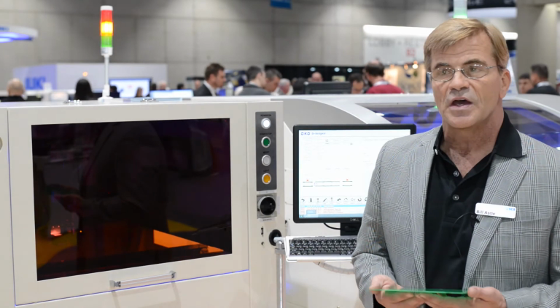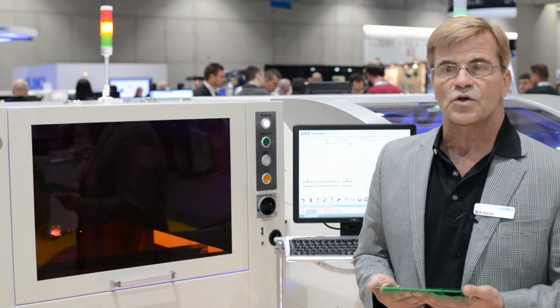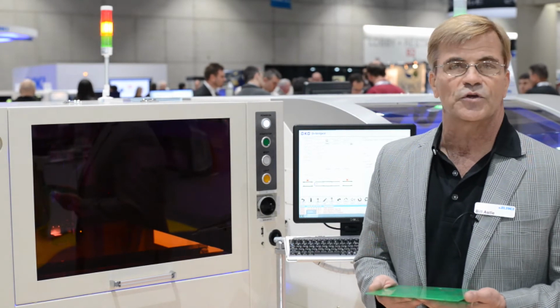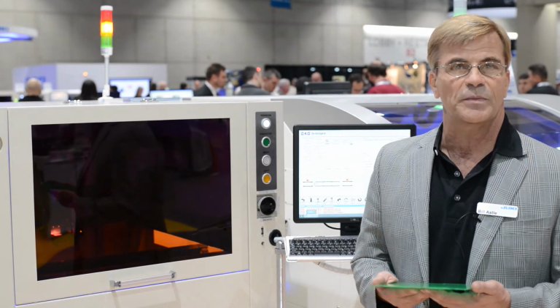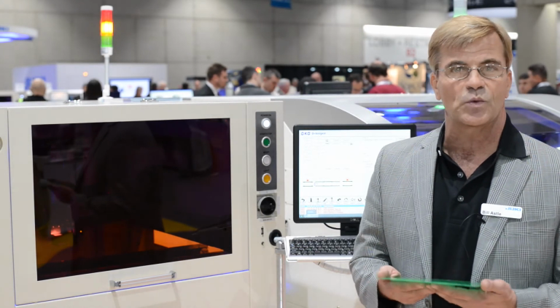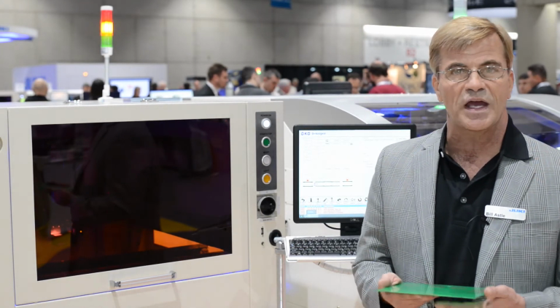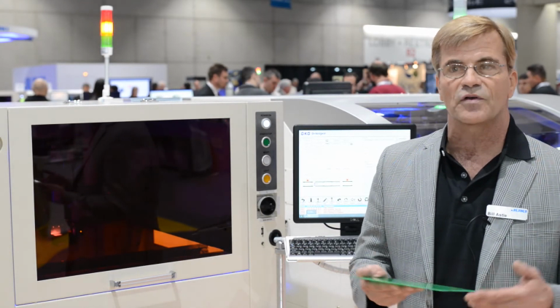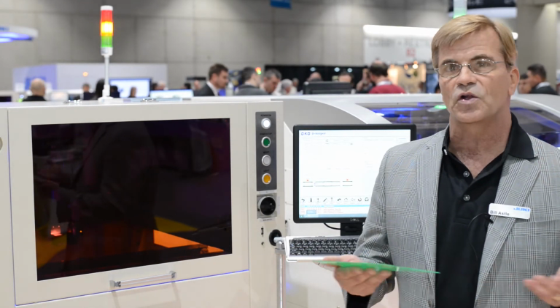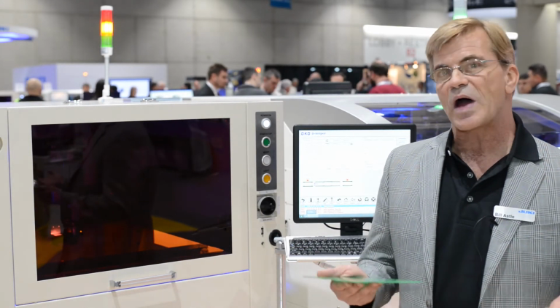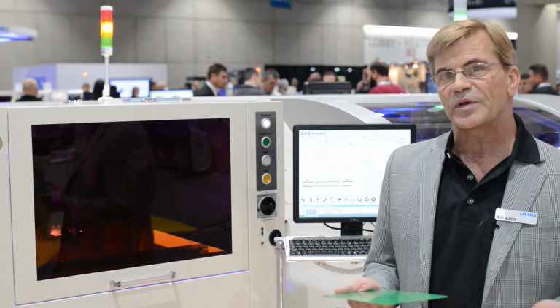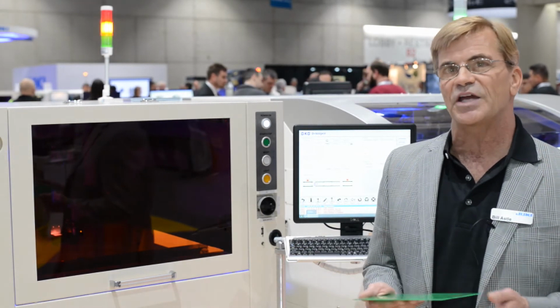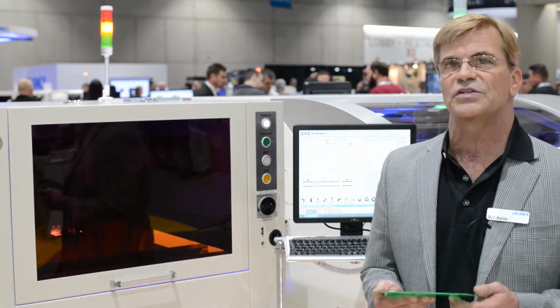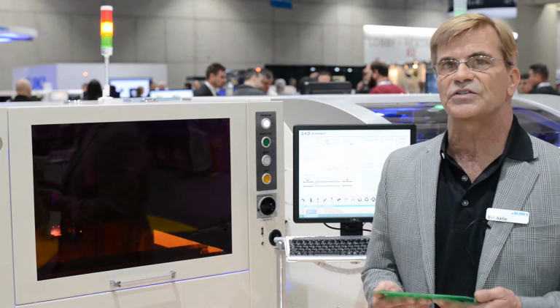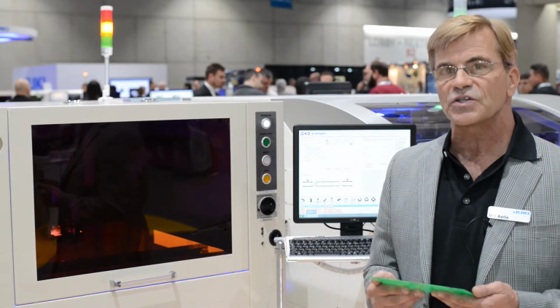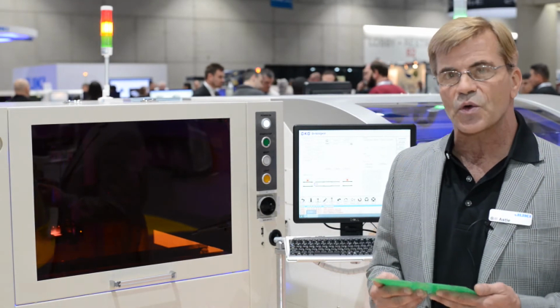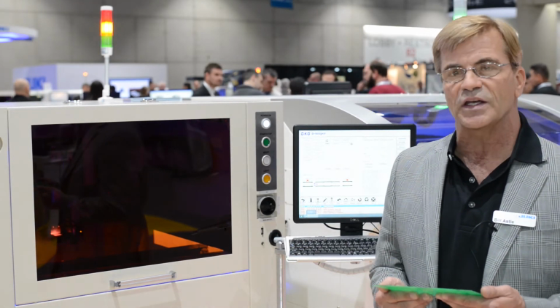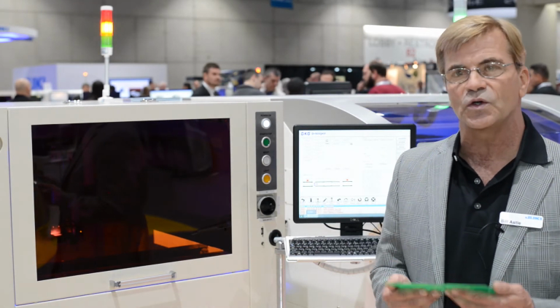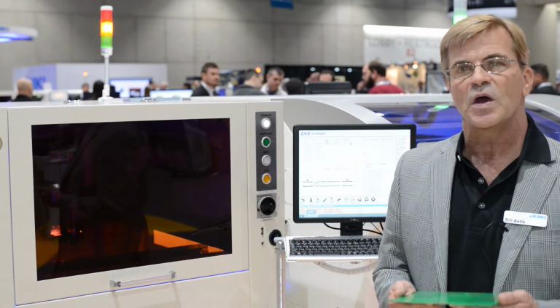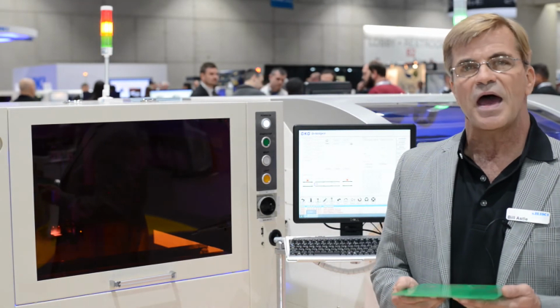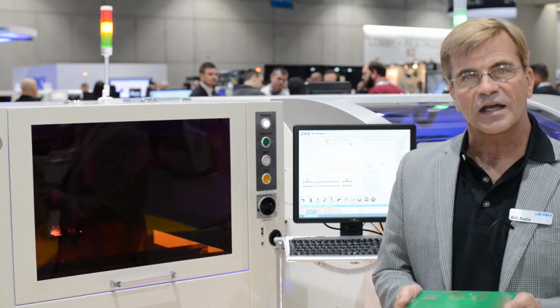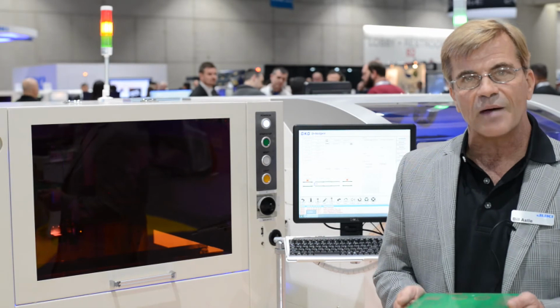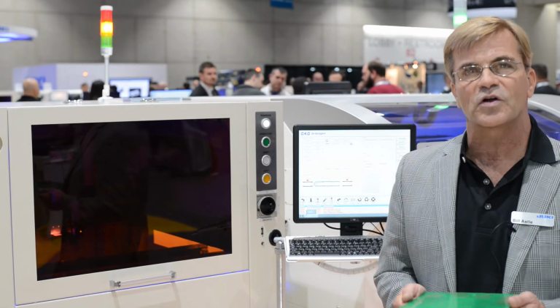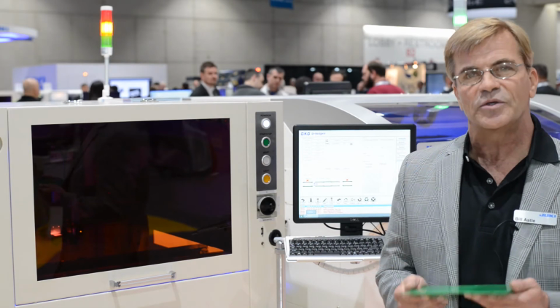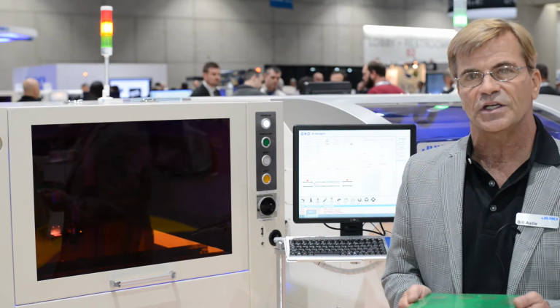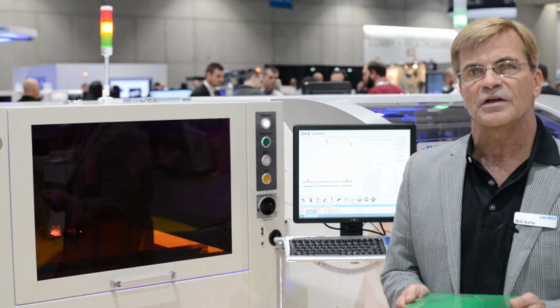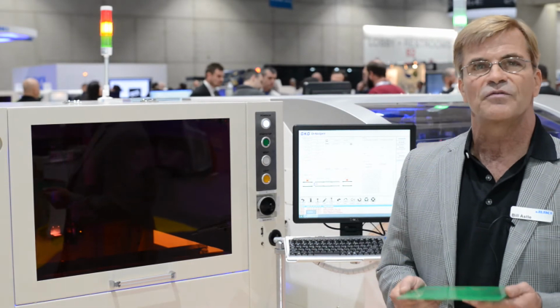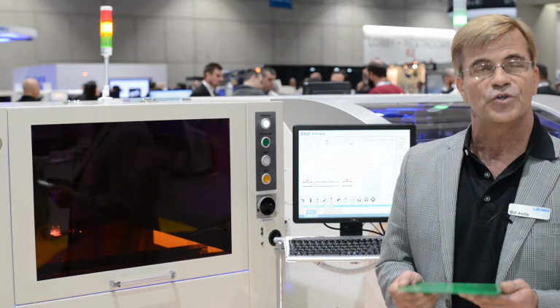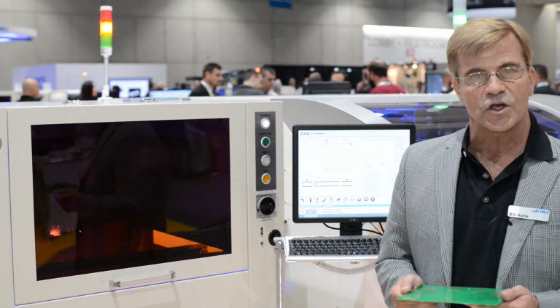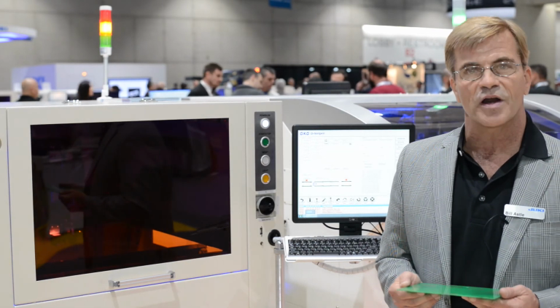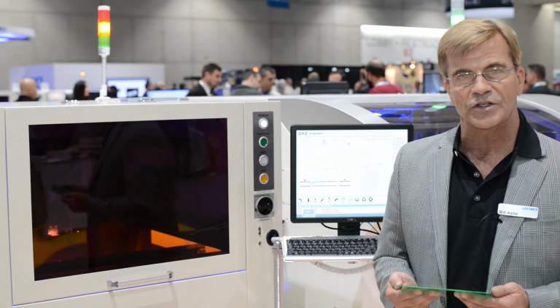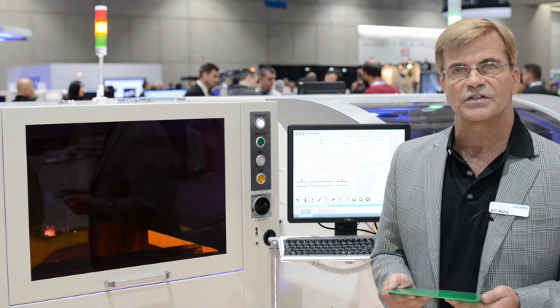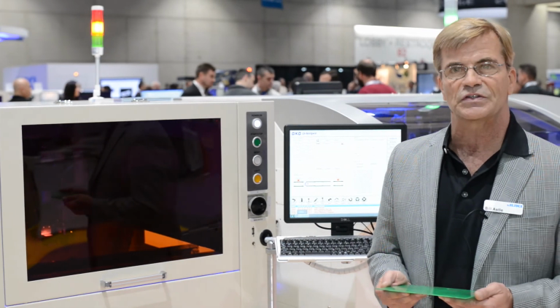So for chip and wave or glue applications, this is a great new economical machine from Juki Automation Systems.